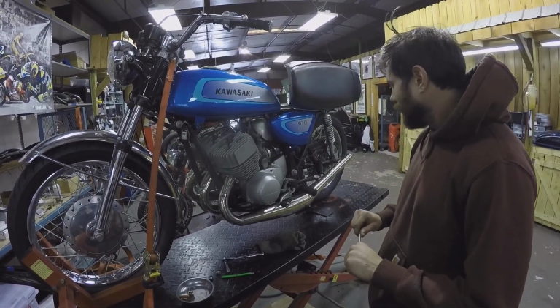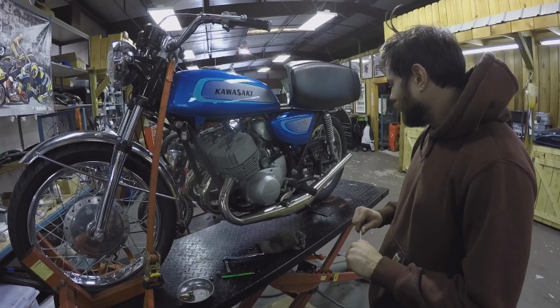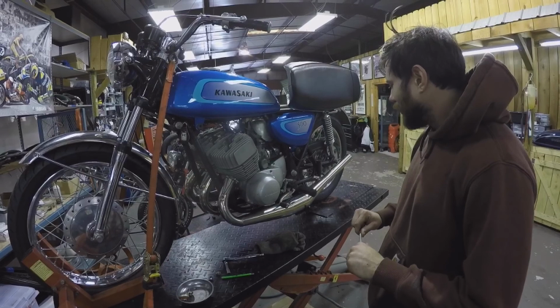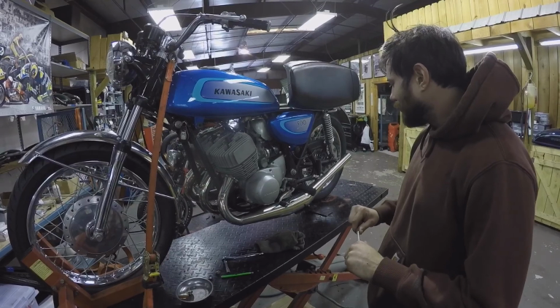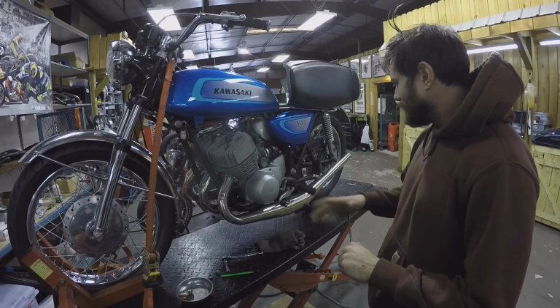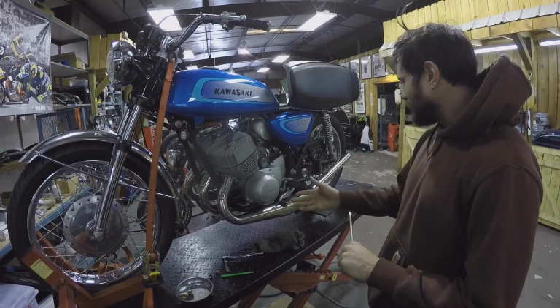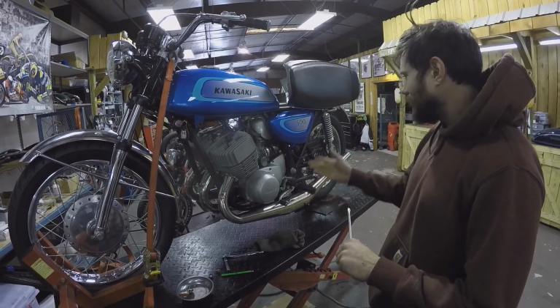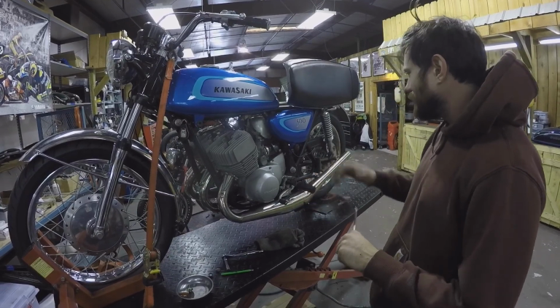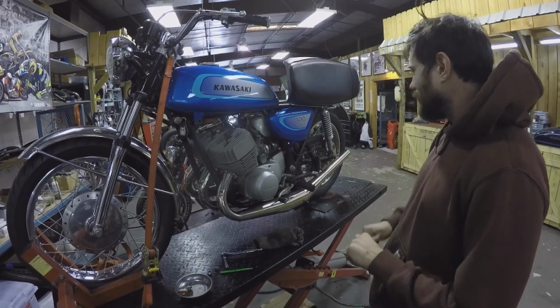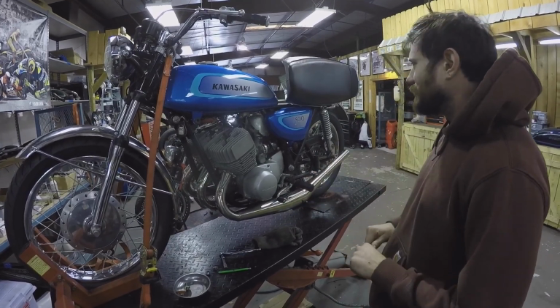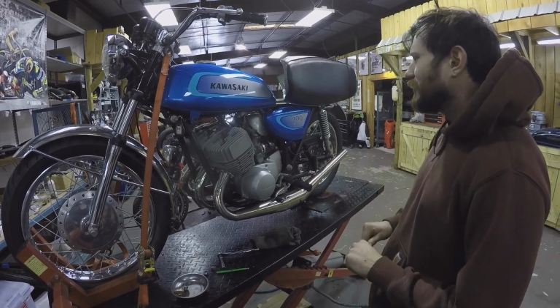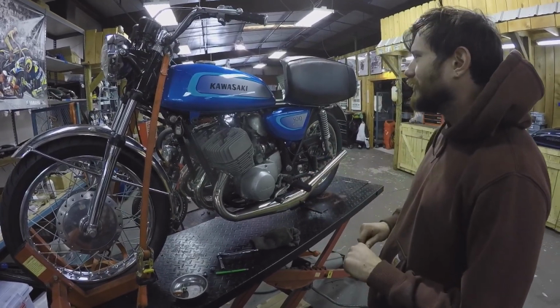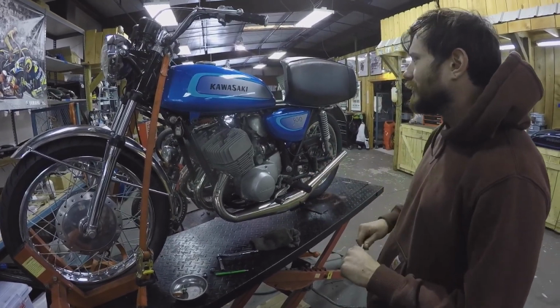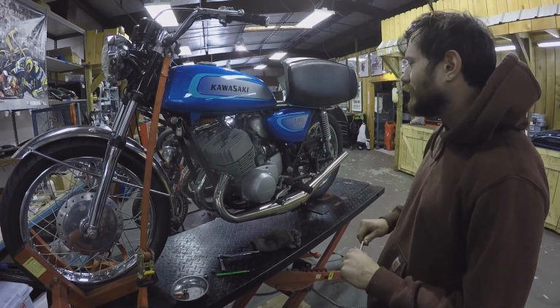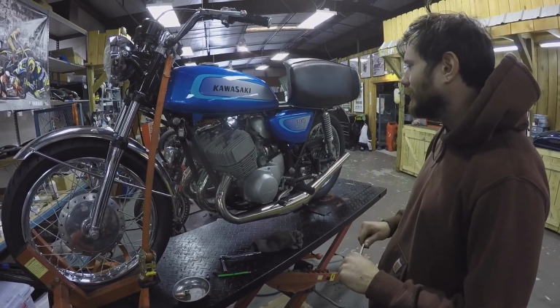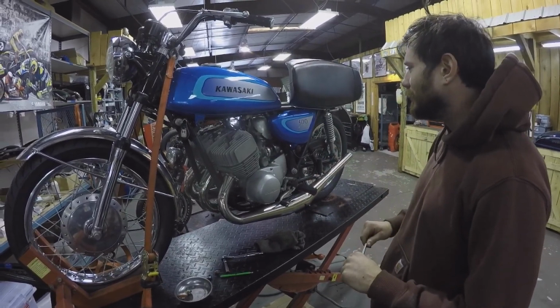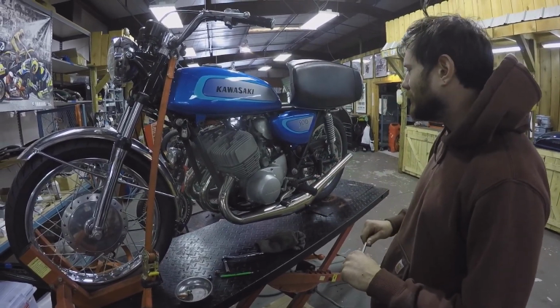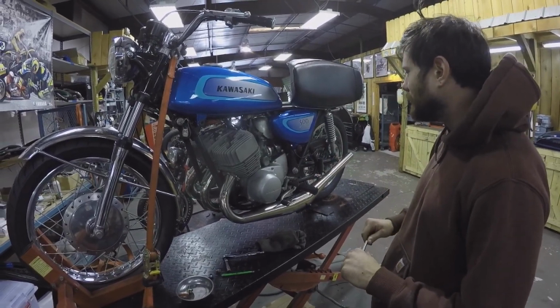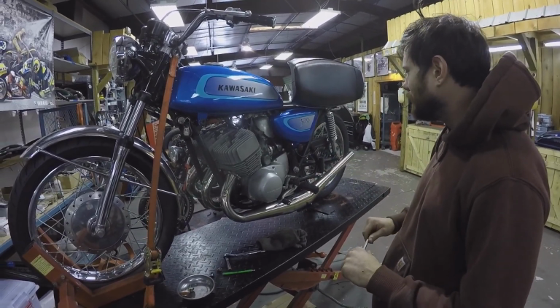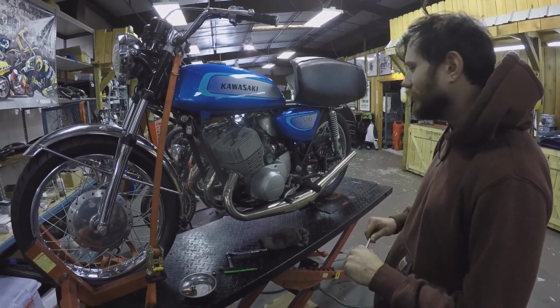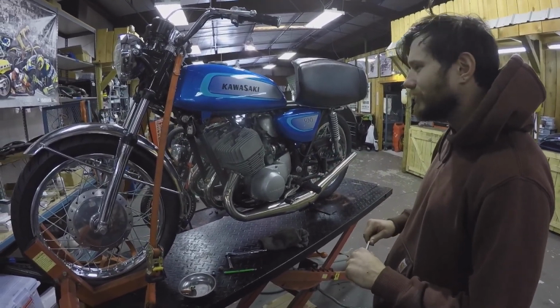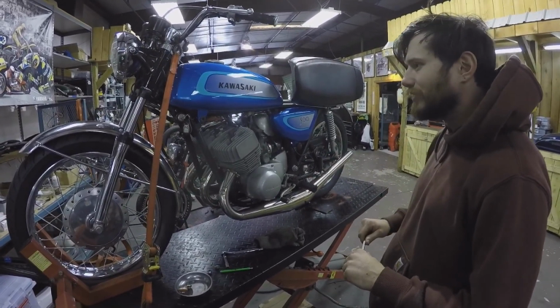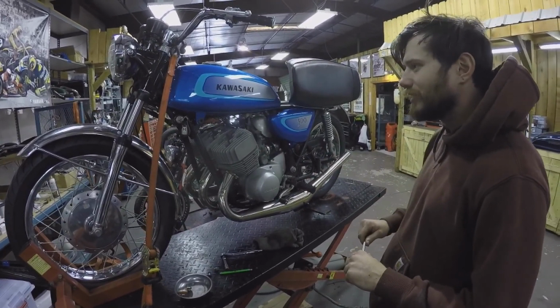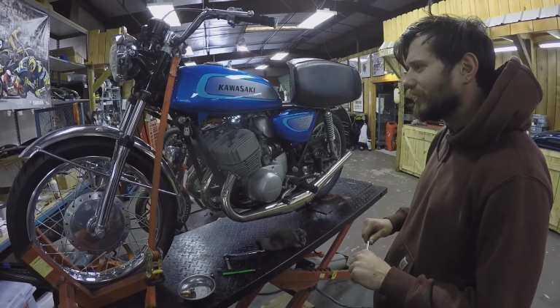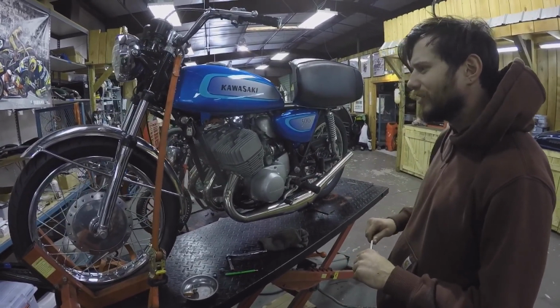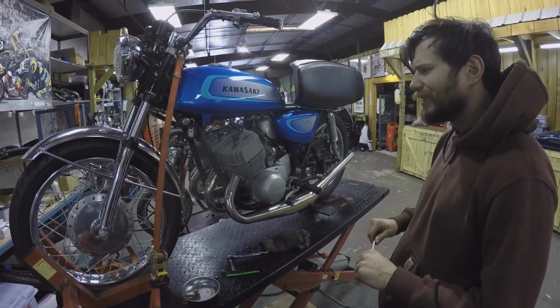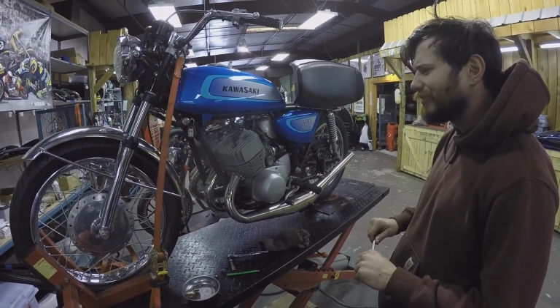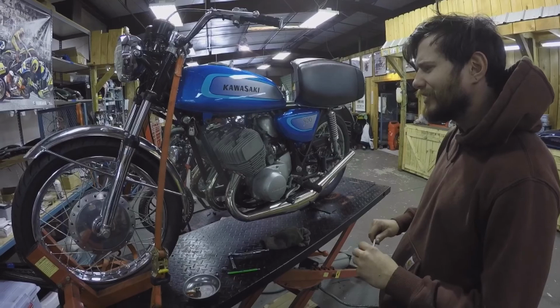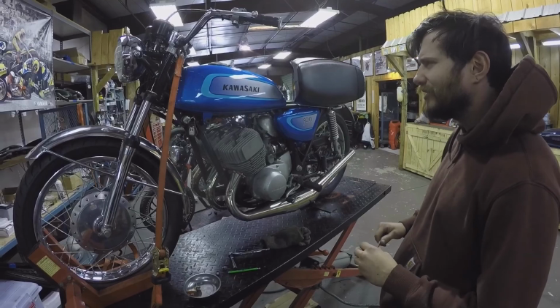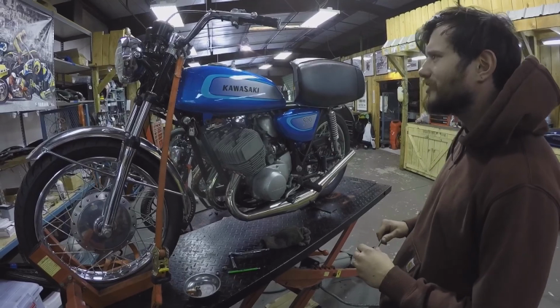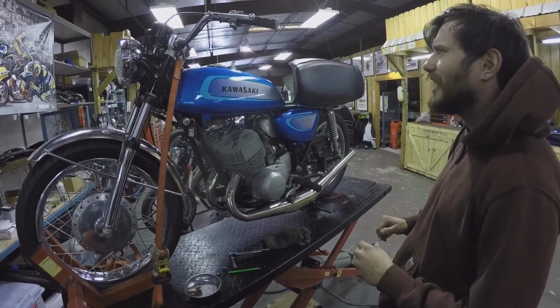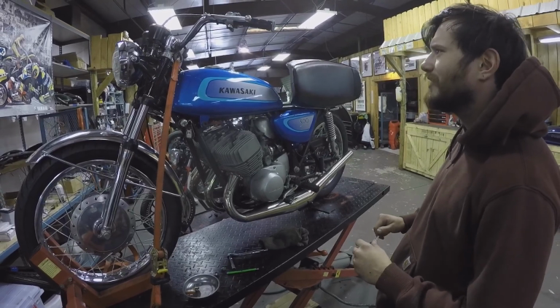We've got these new expansion chambers on it, did a little bit of tuning, and I think we did new tires as well.